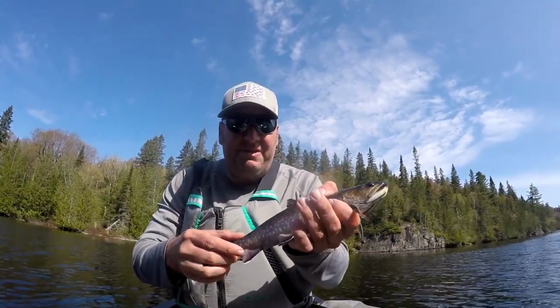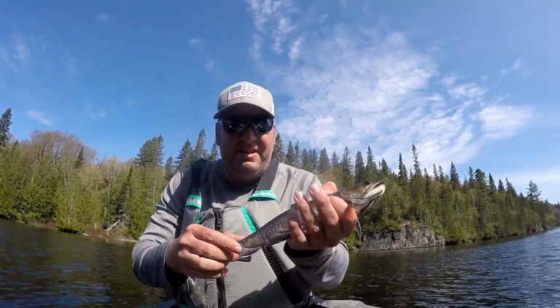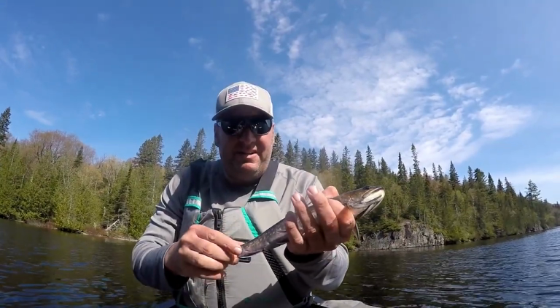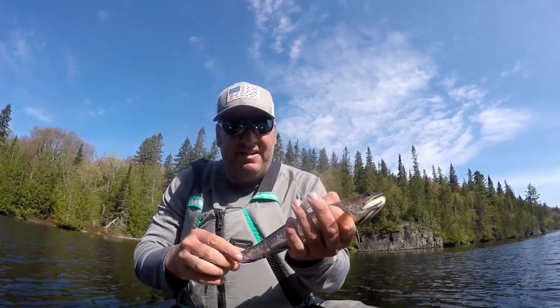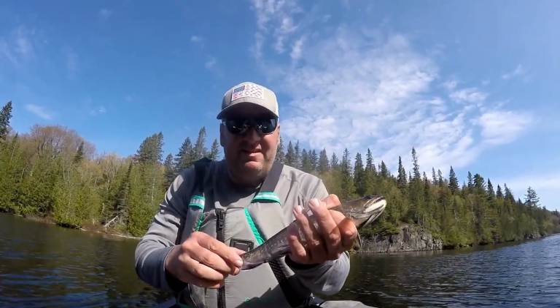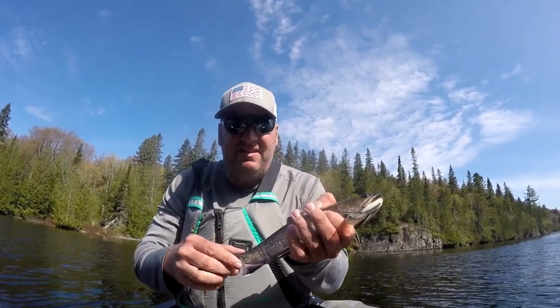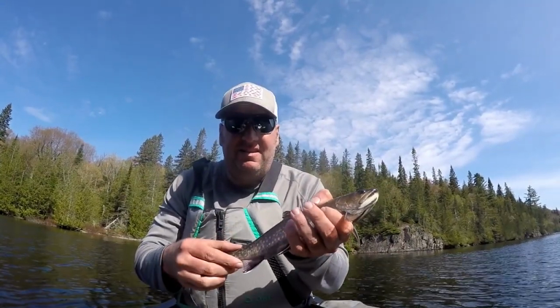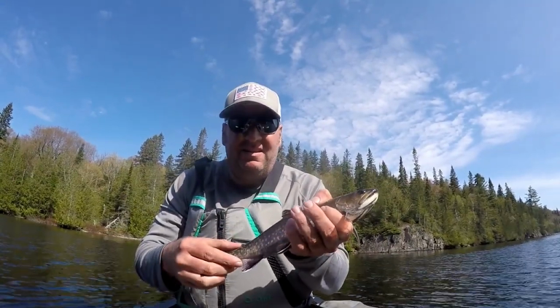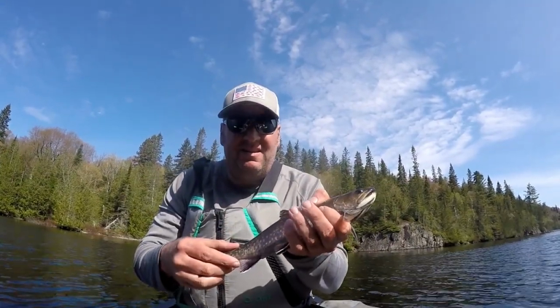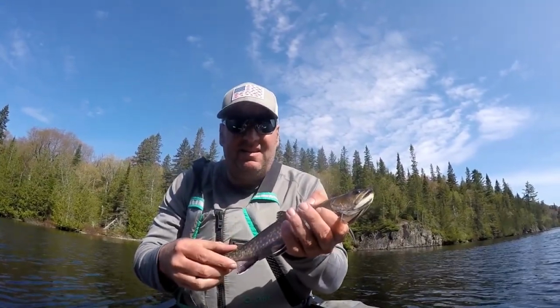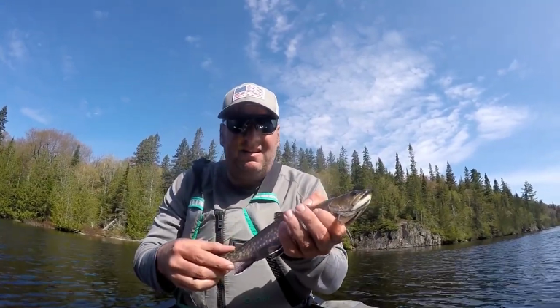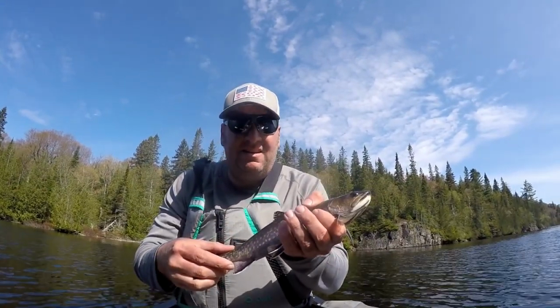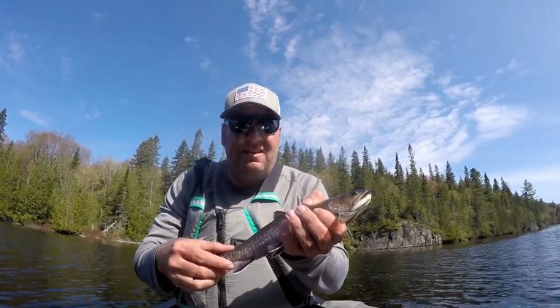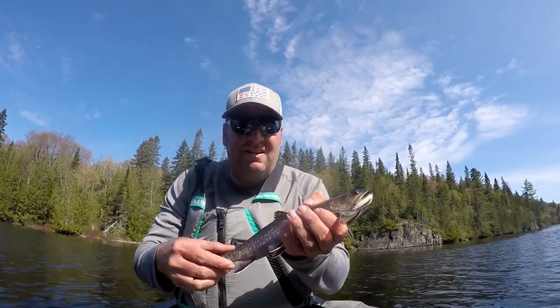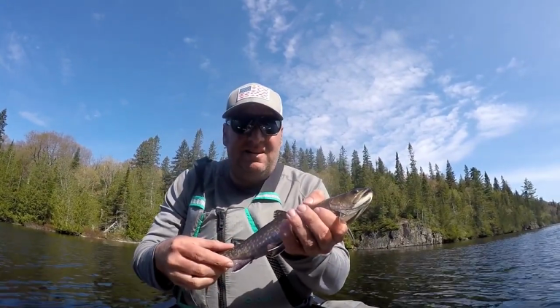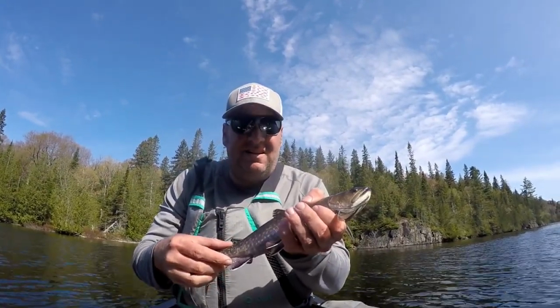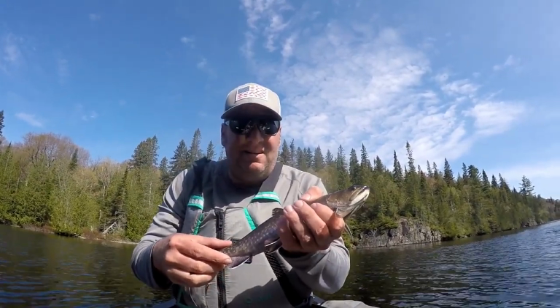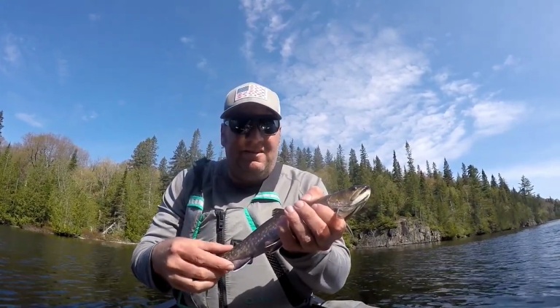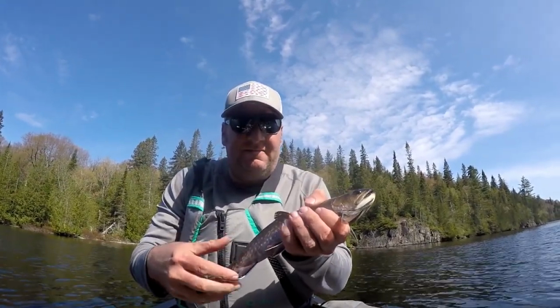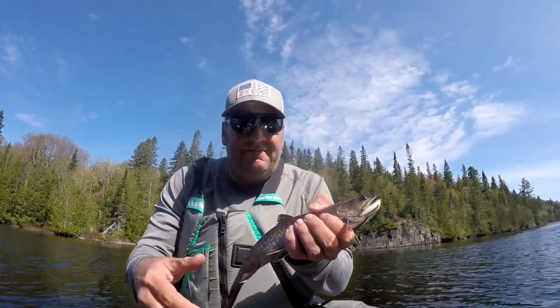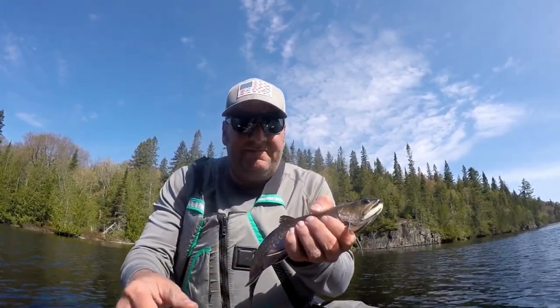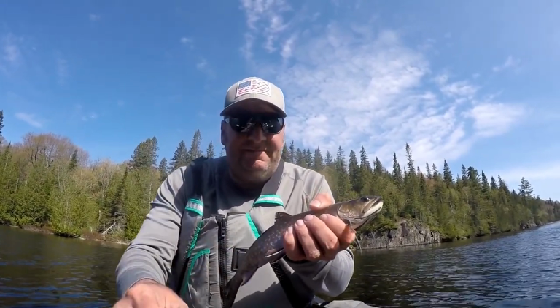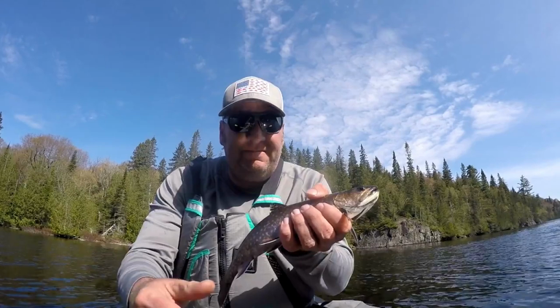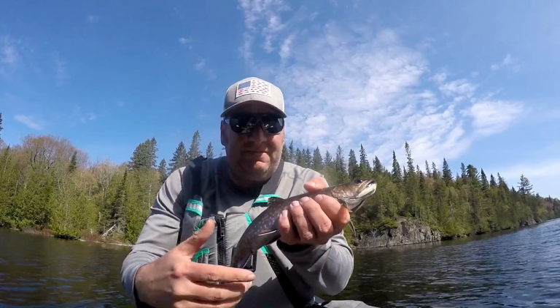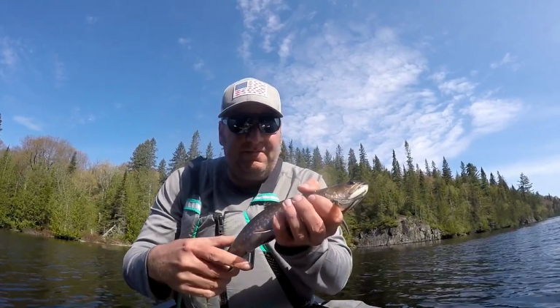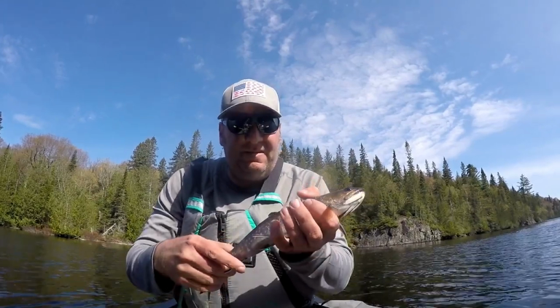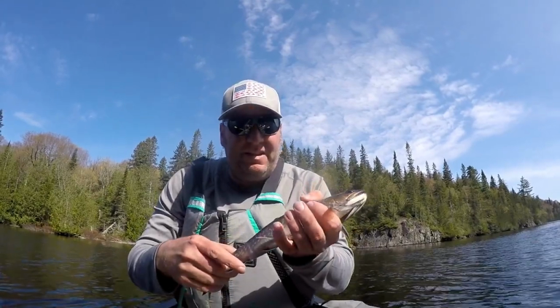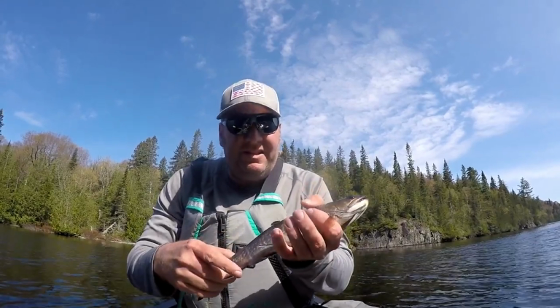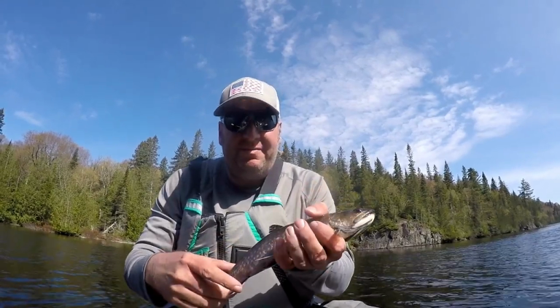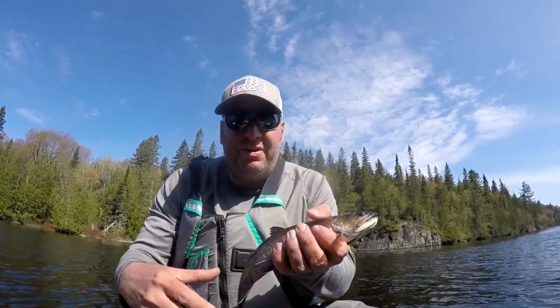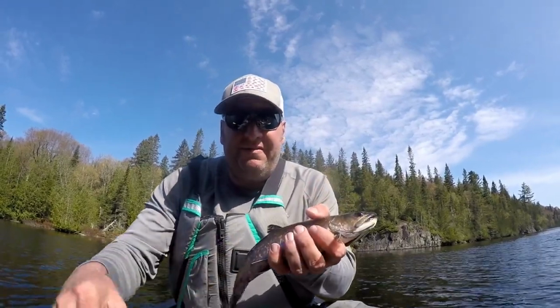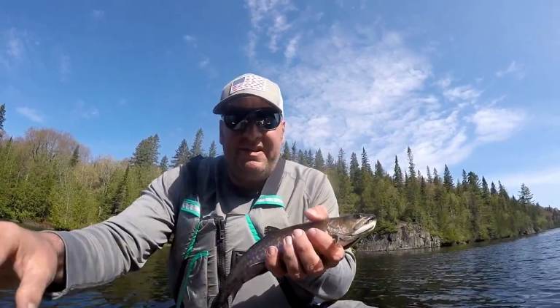Another brook trout - such a pretty fish.